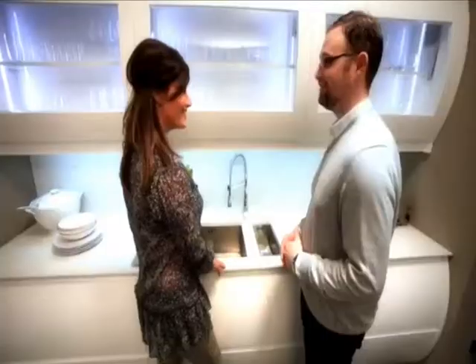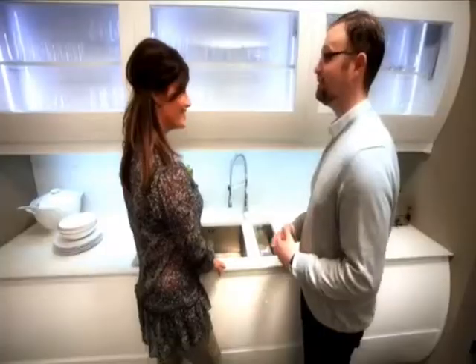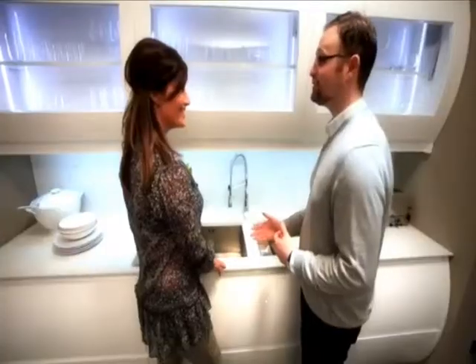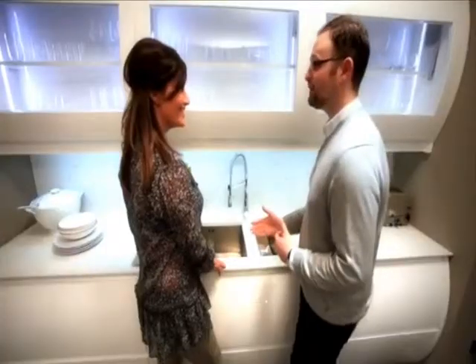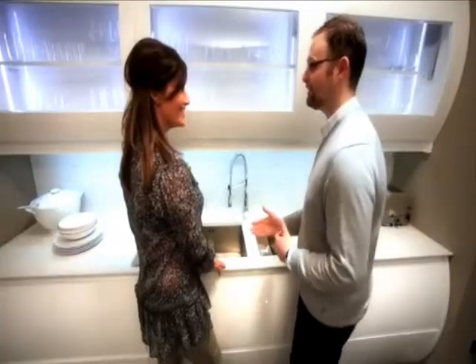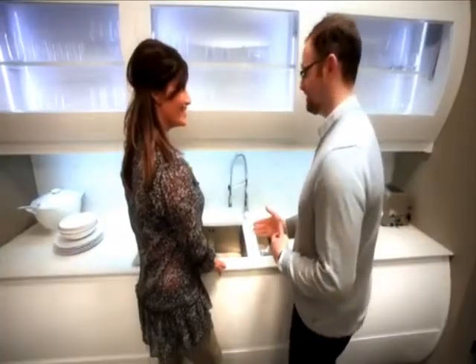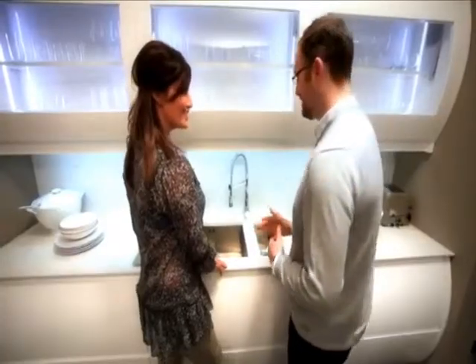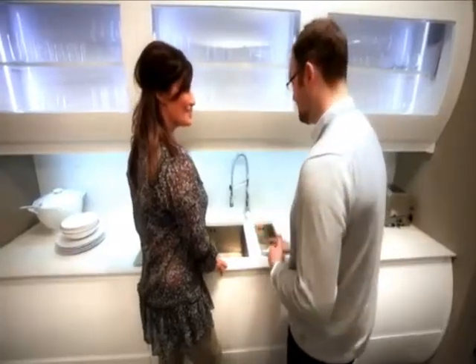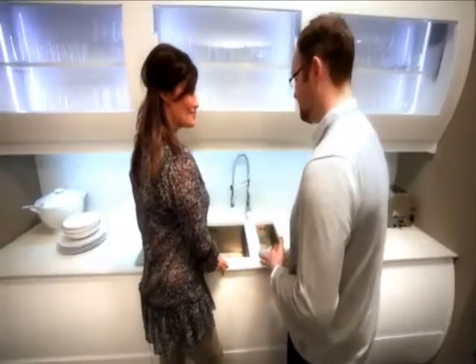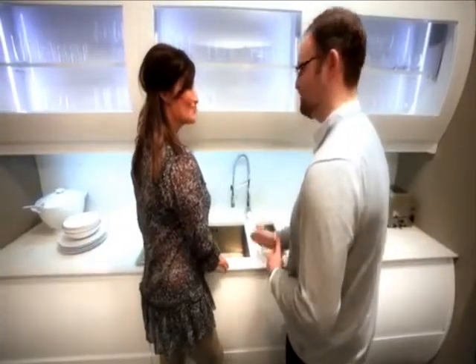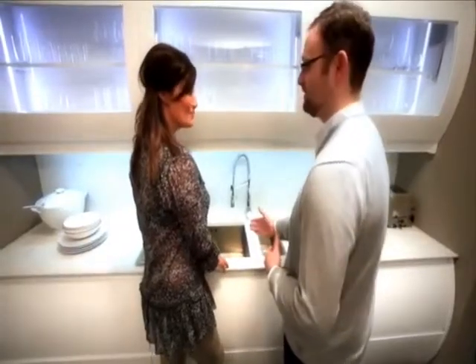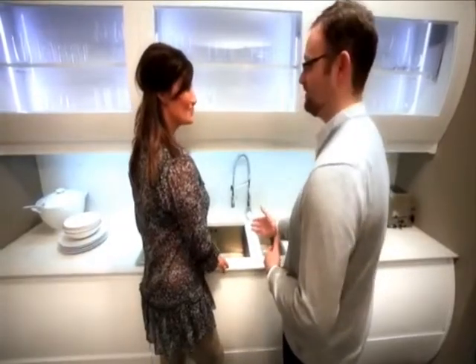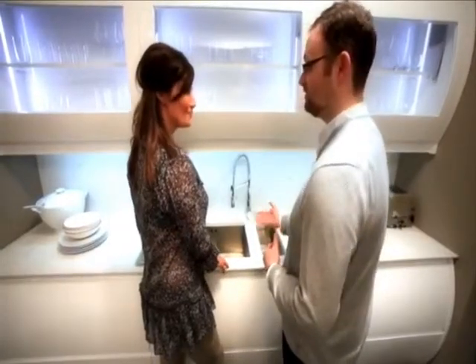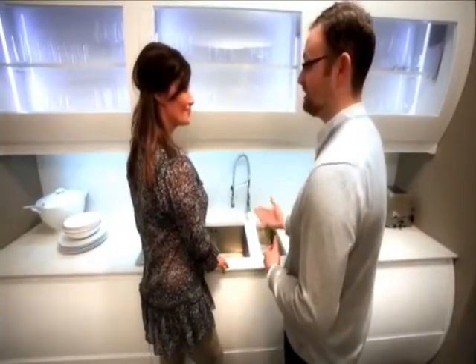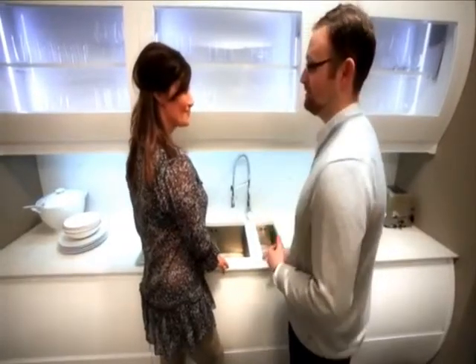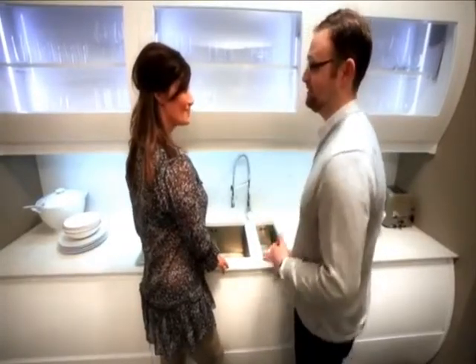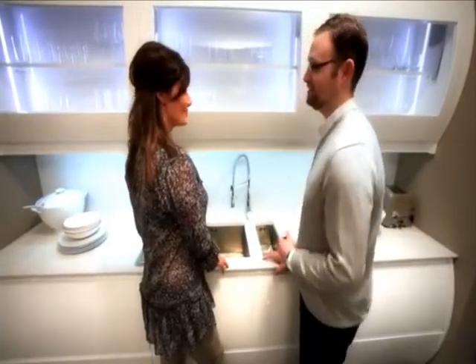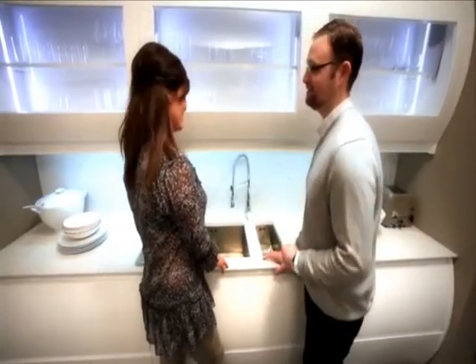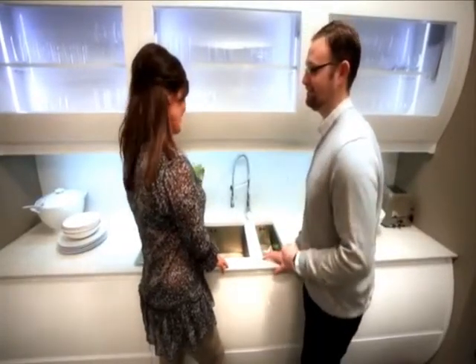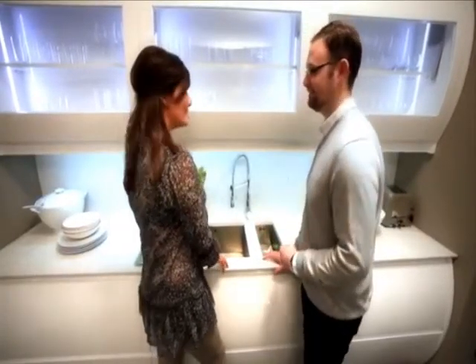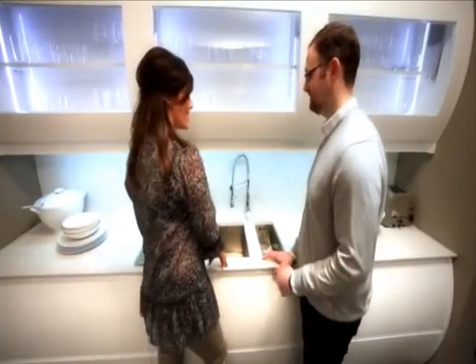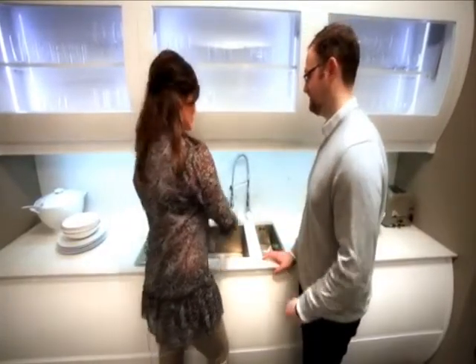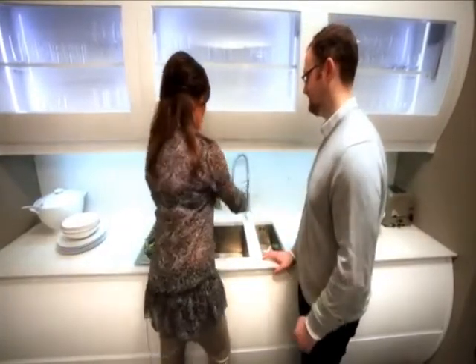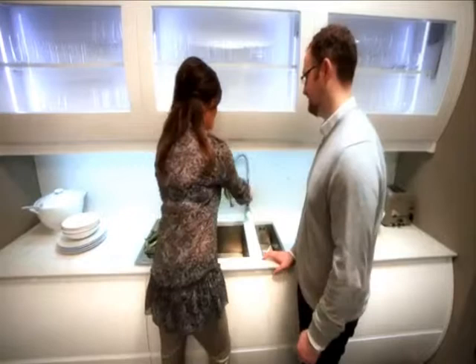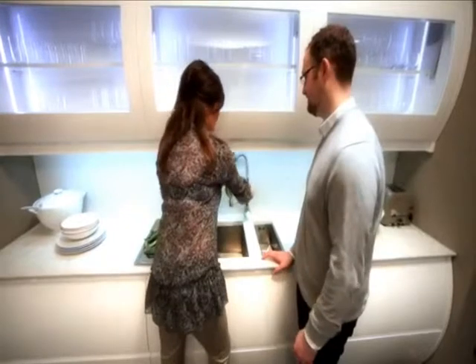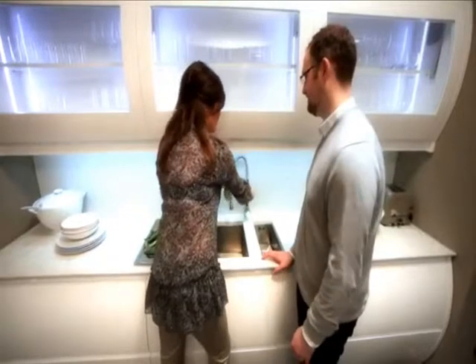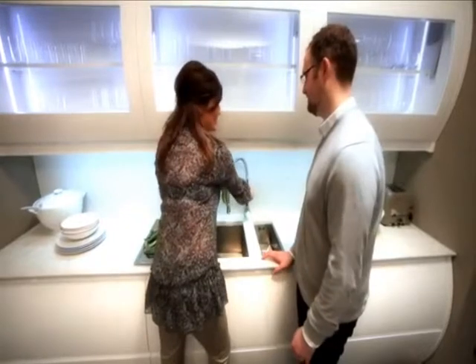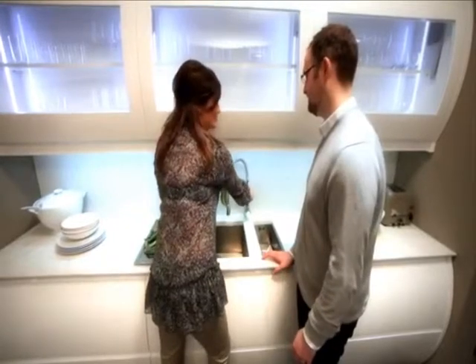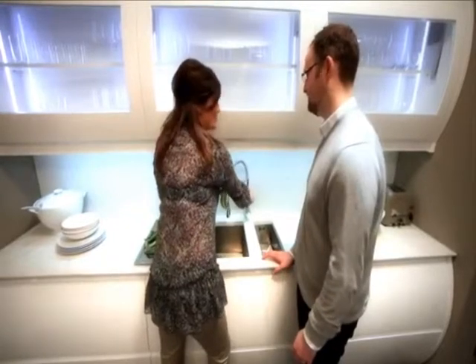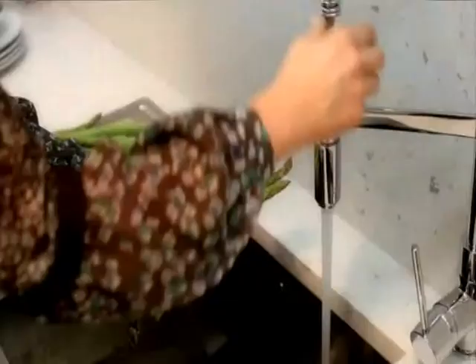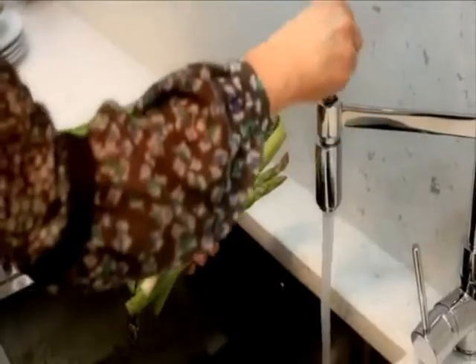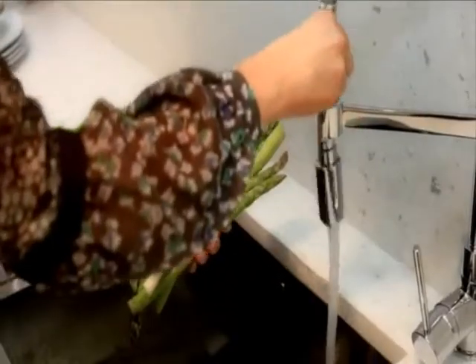These undermounted sinks are easy to wipe things into and keep clean. And this stylish tap looks ideal for washing vegetables.